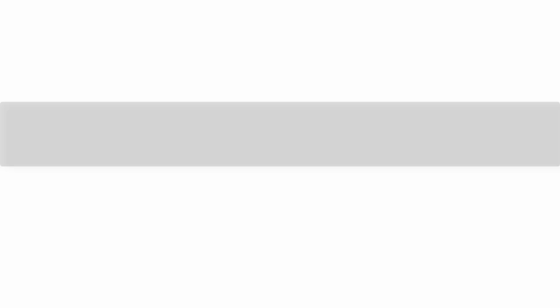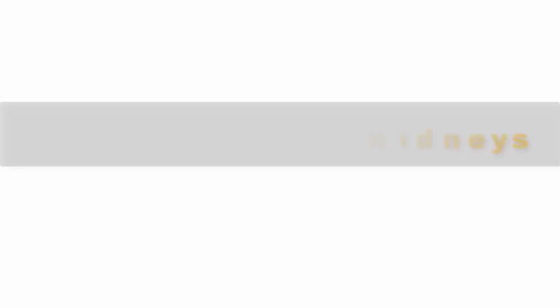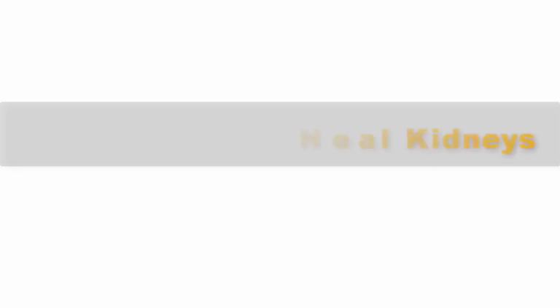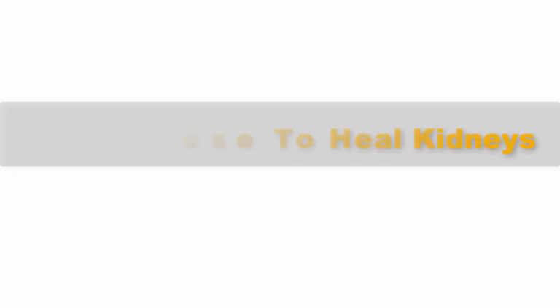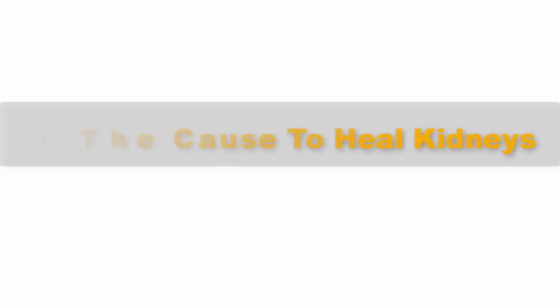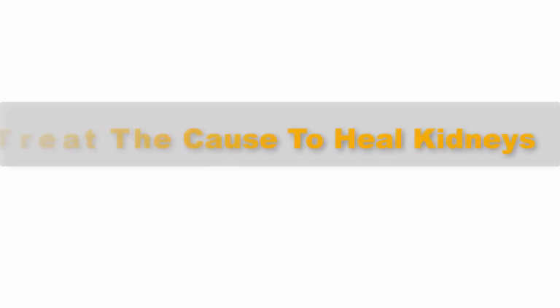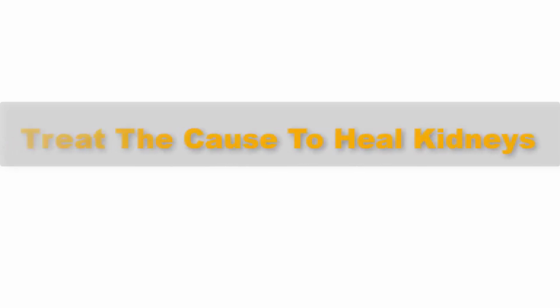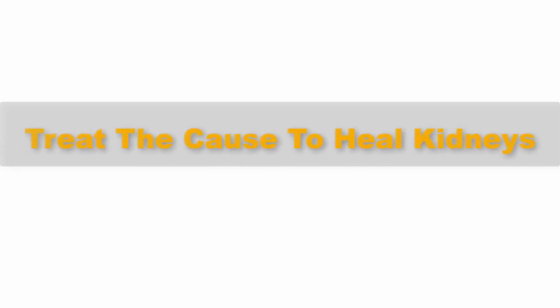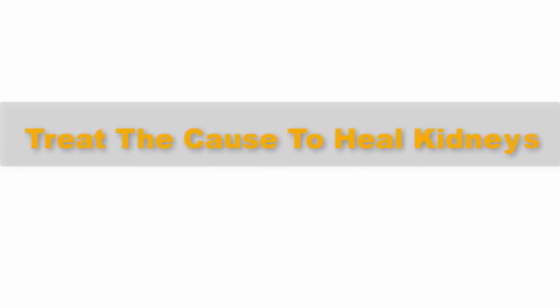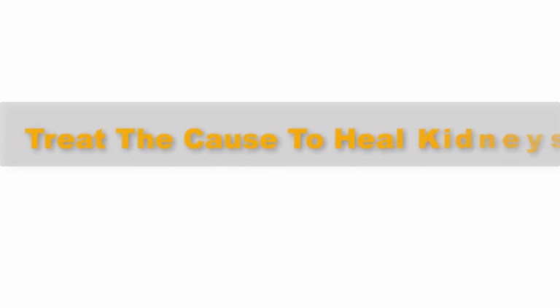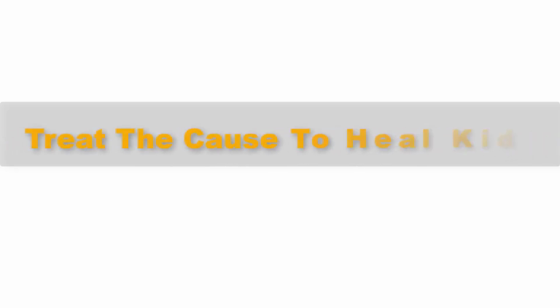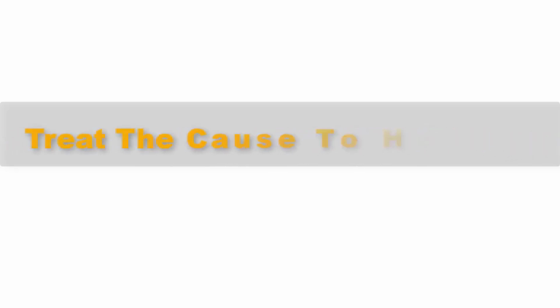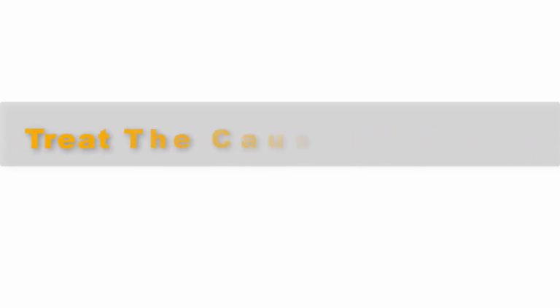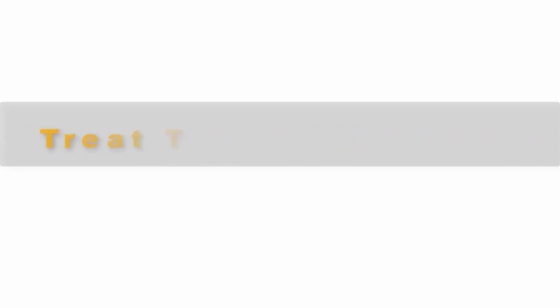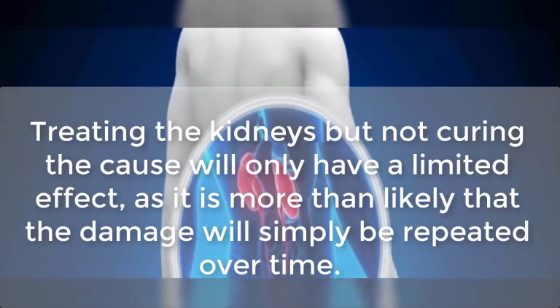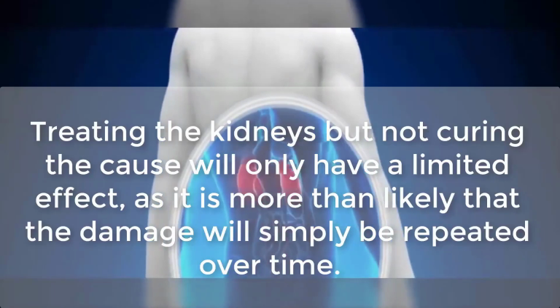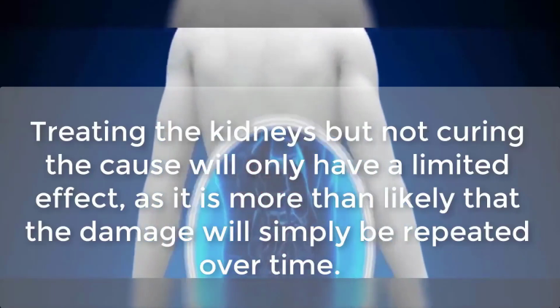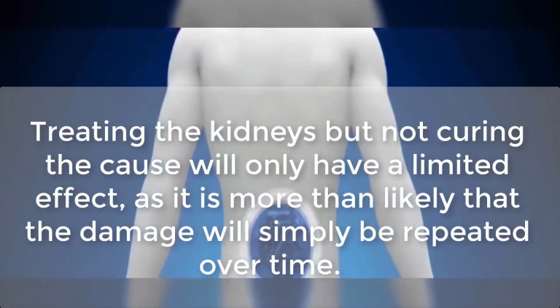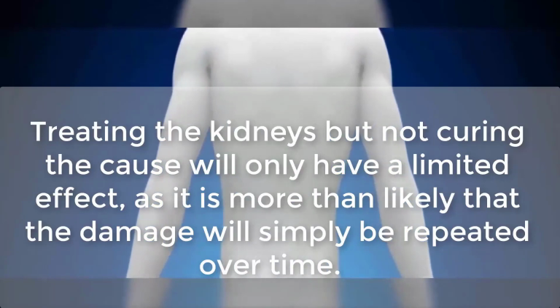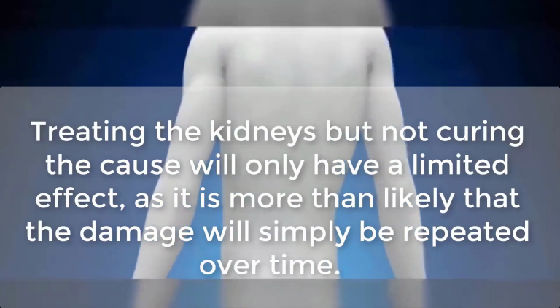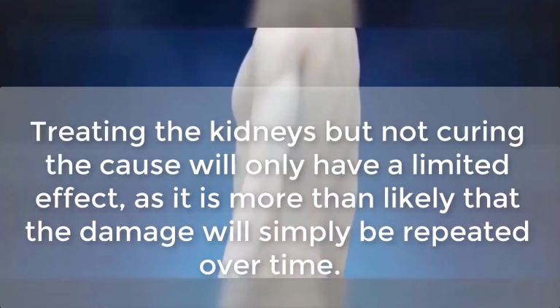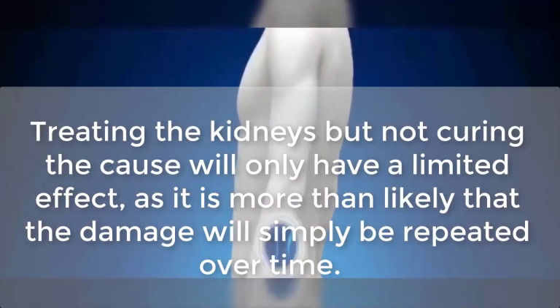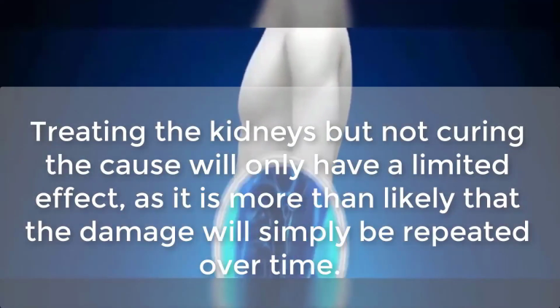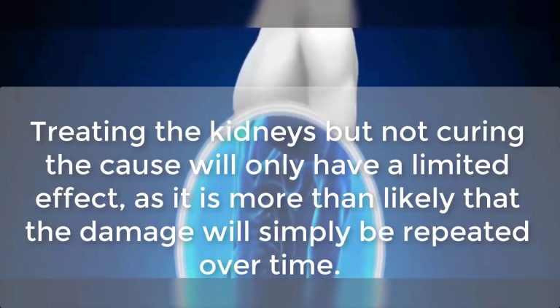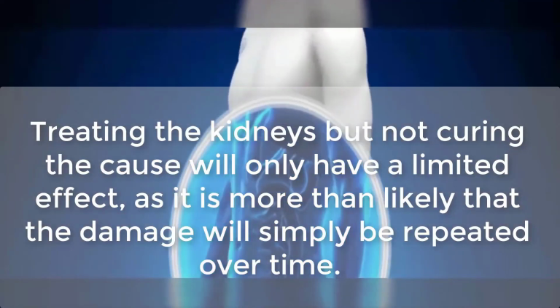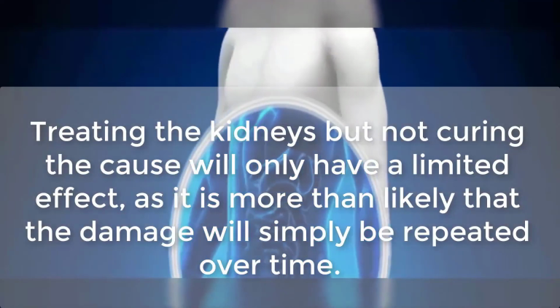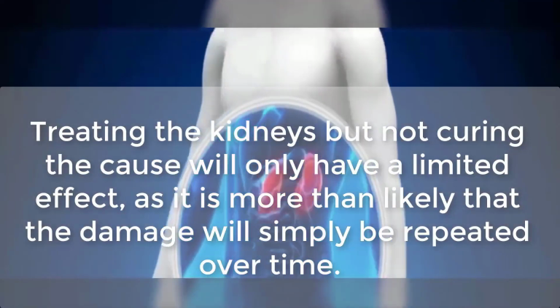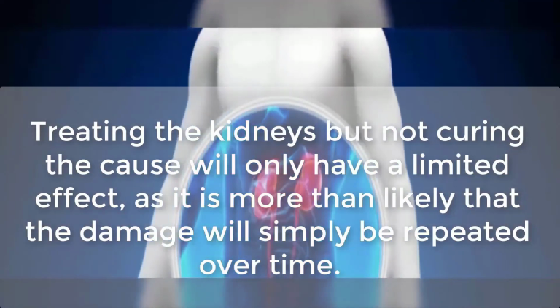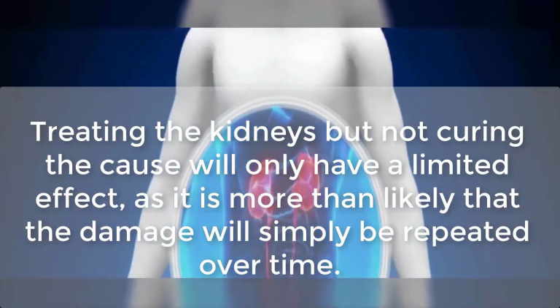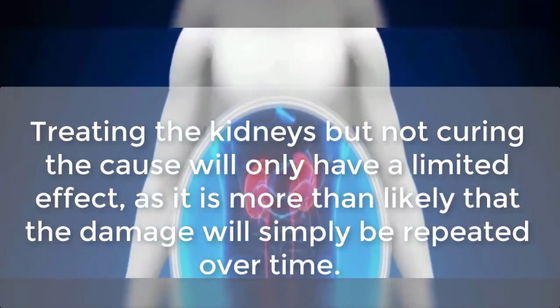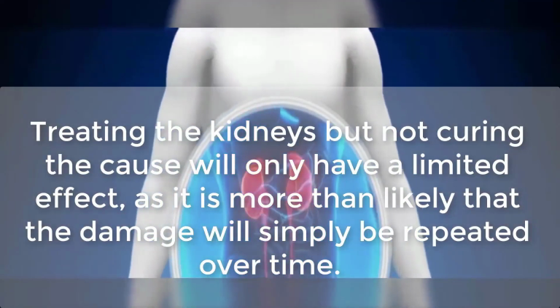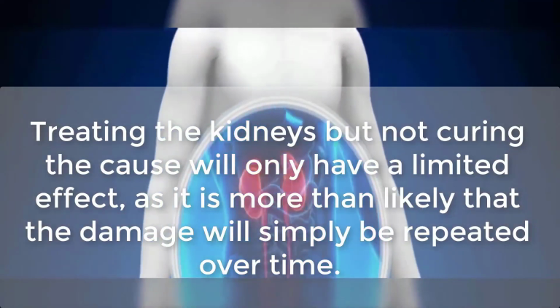Your cause is the key to your healing. Treating the kidneys but not curing the cause will only have a limited effect, as it is more than likely that the damage will simply be repeated over time.